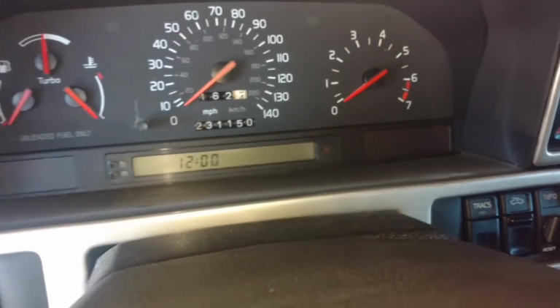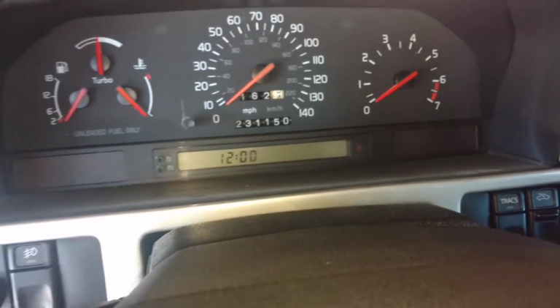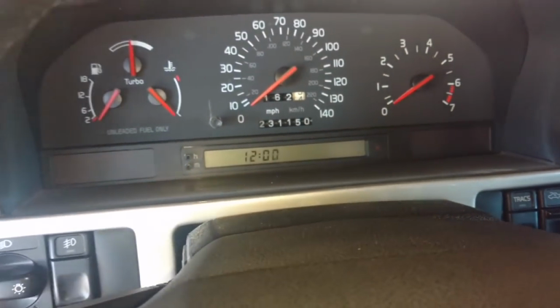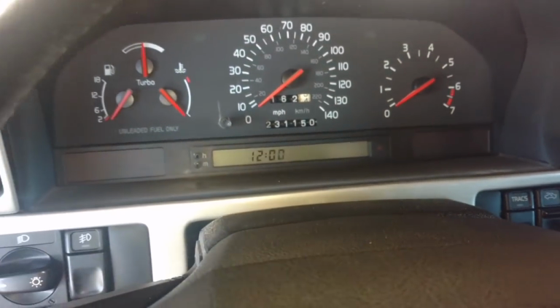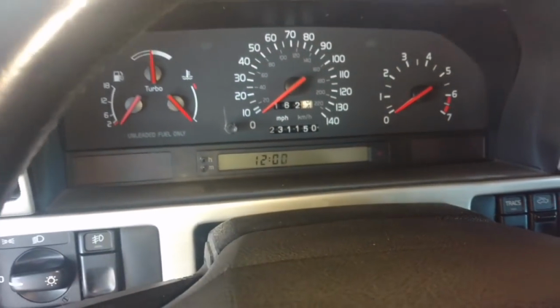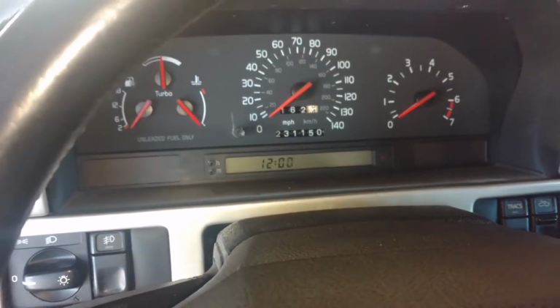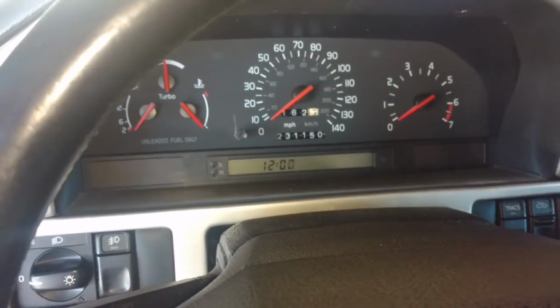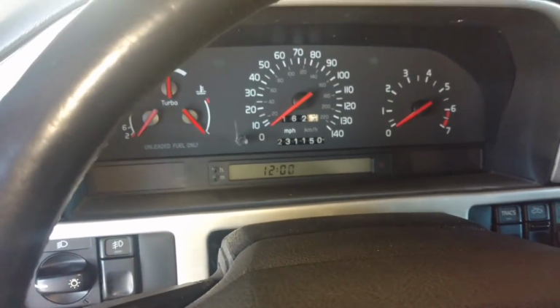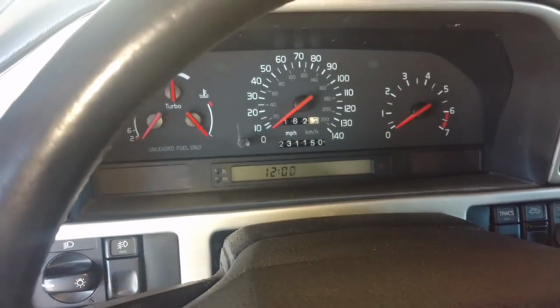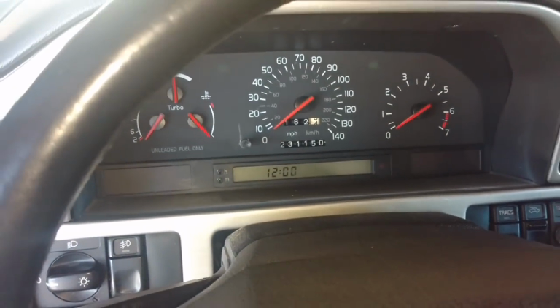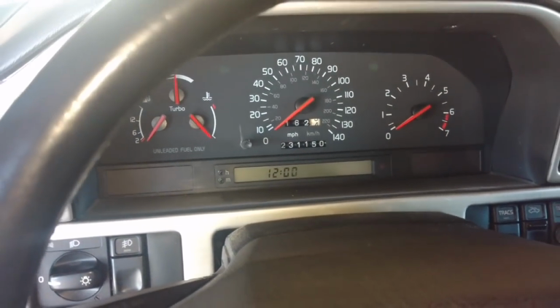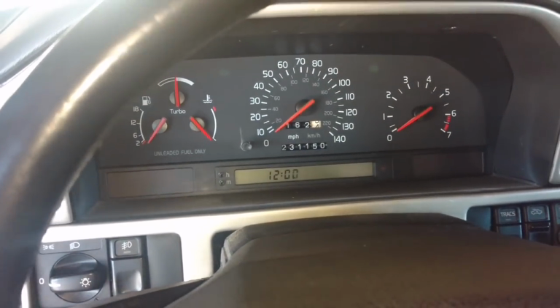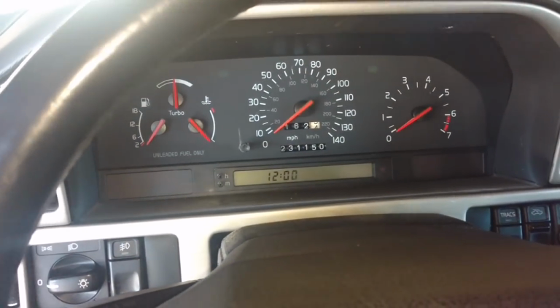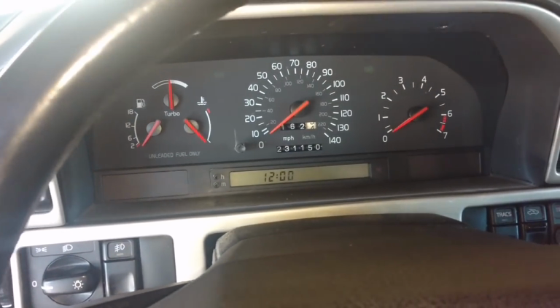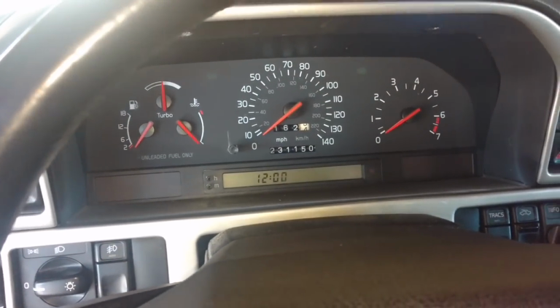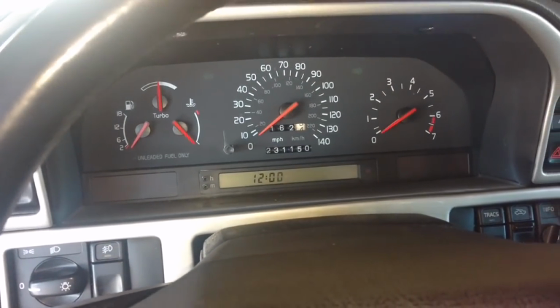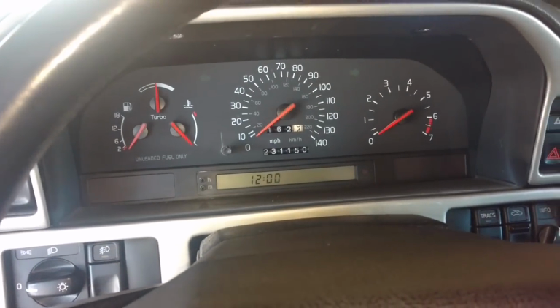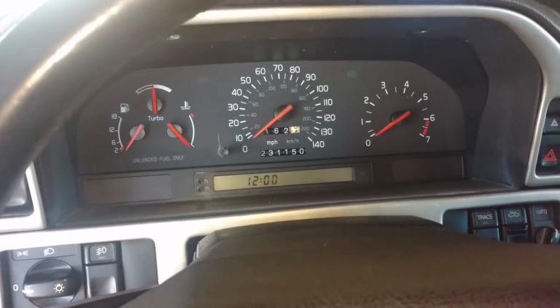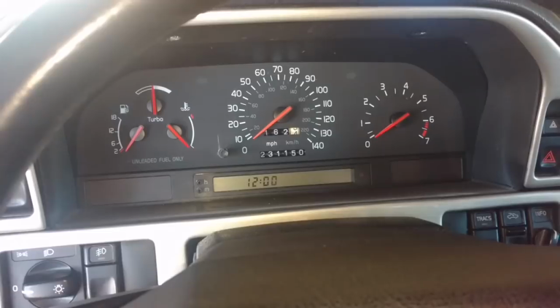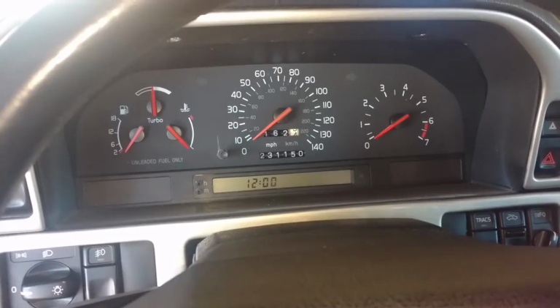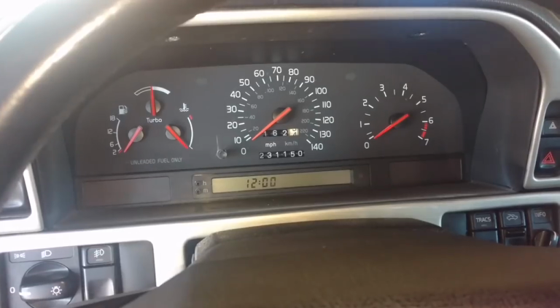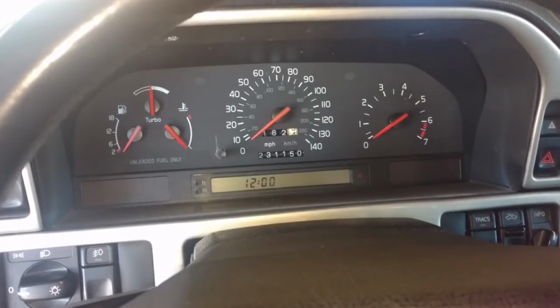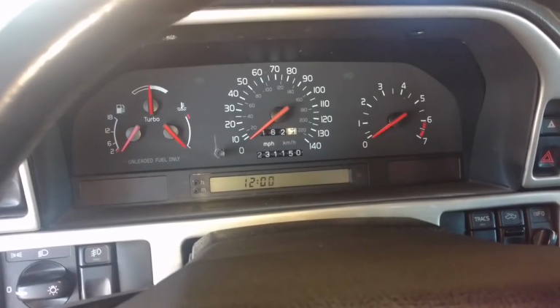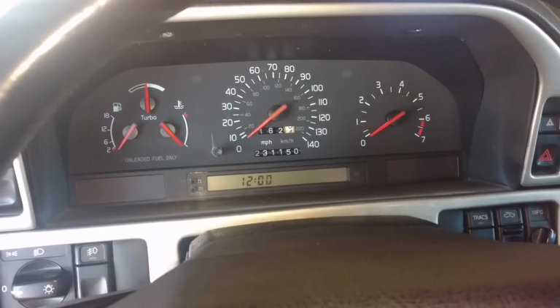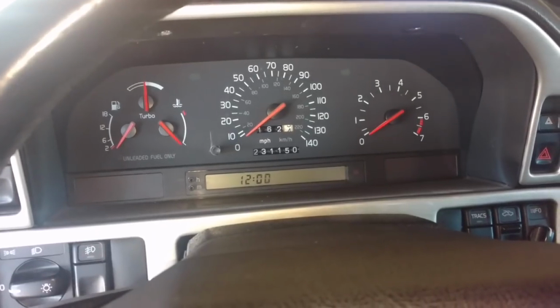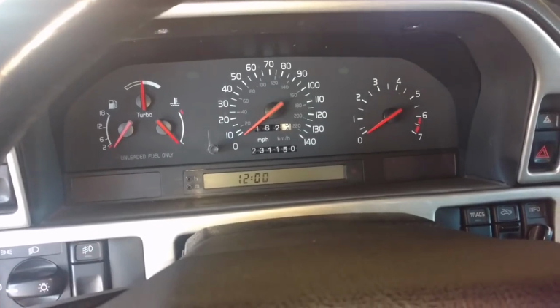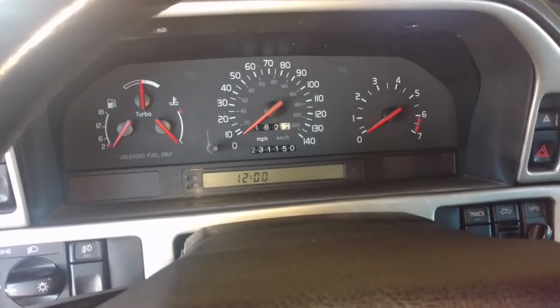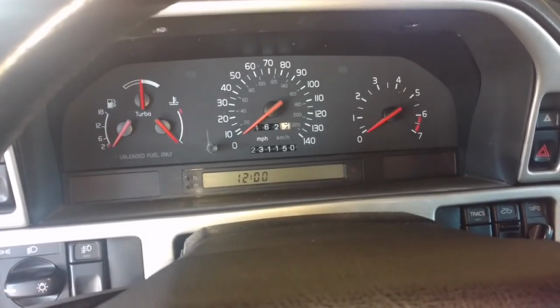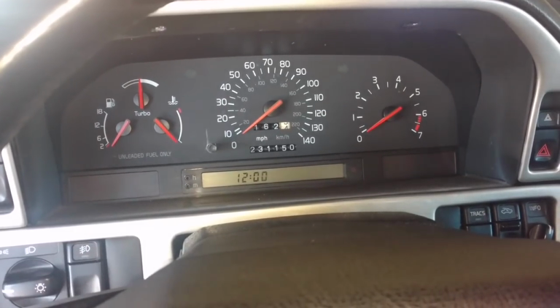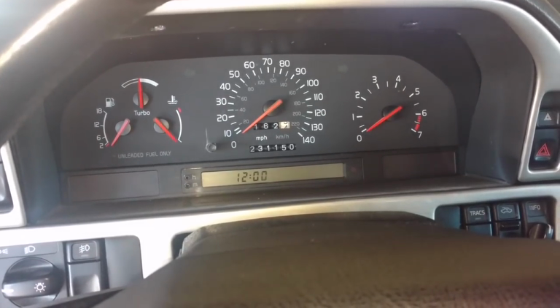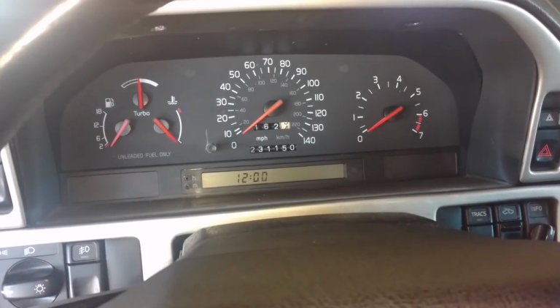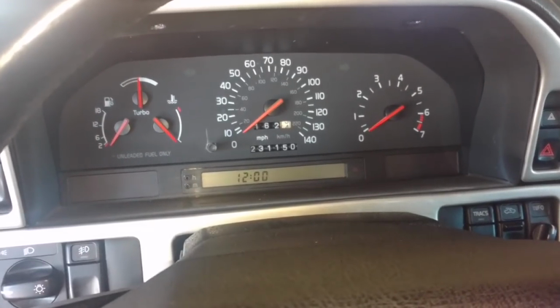Let me go ahead and put my air box and stuff in, drop my cooling in, then I can fire this up.